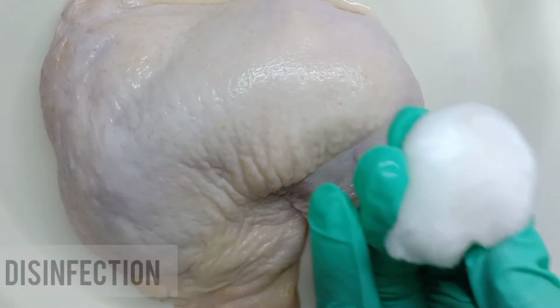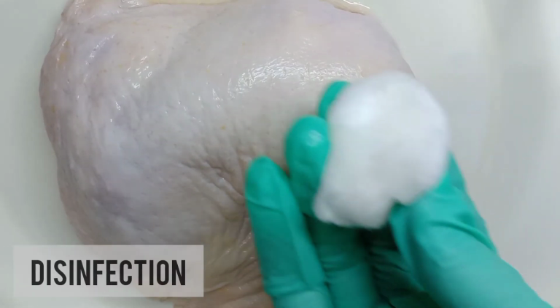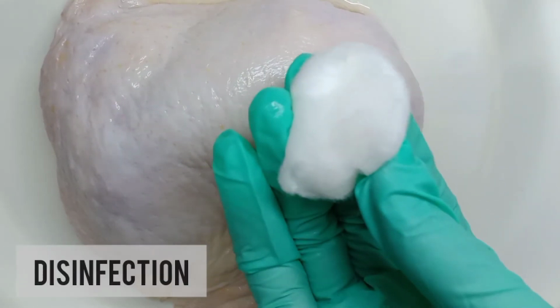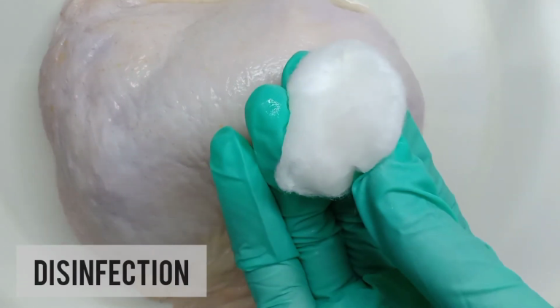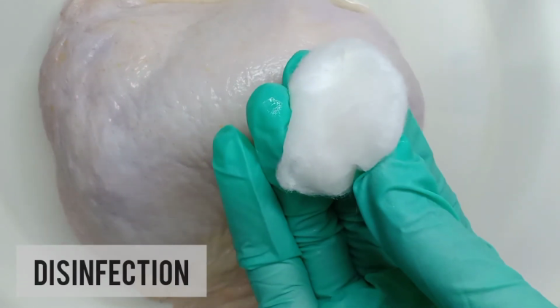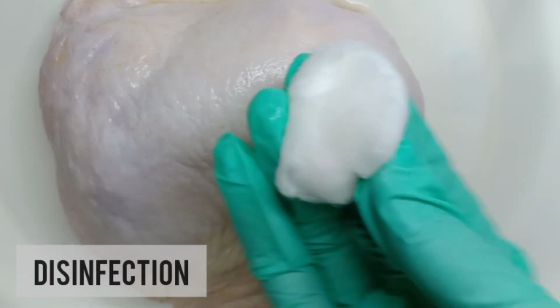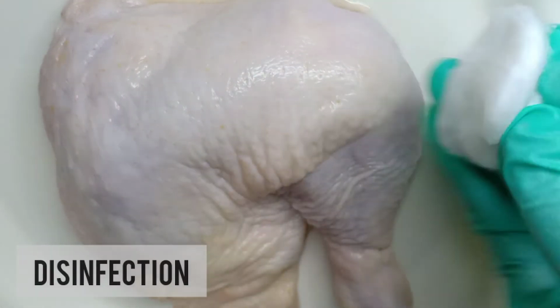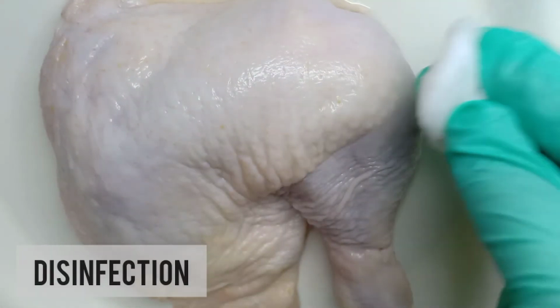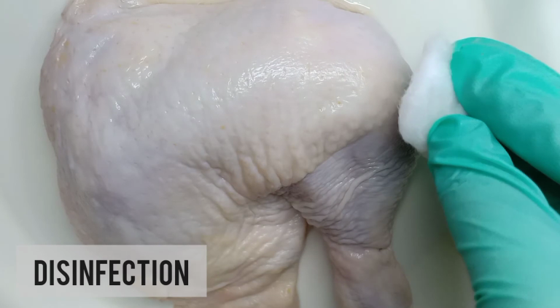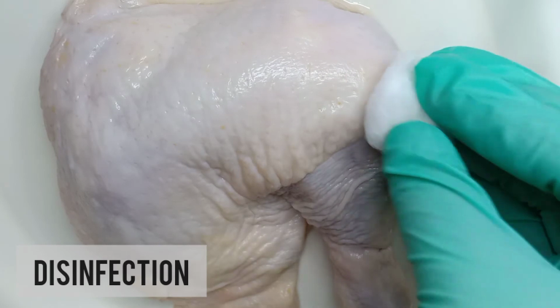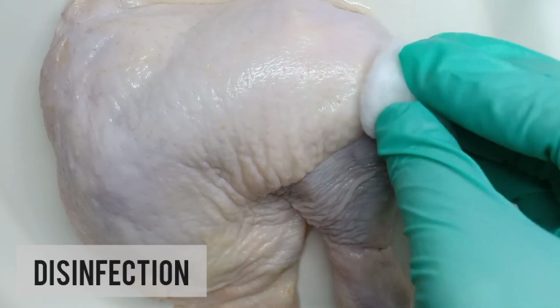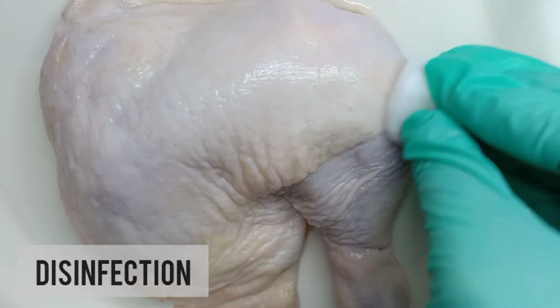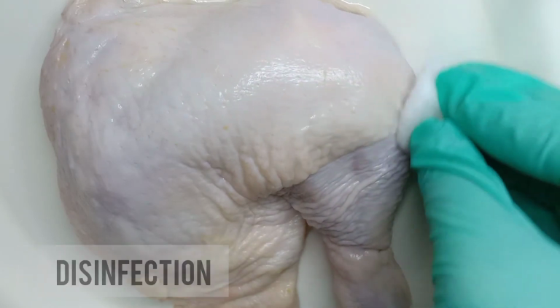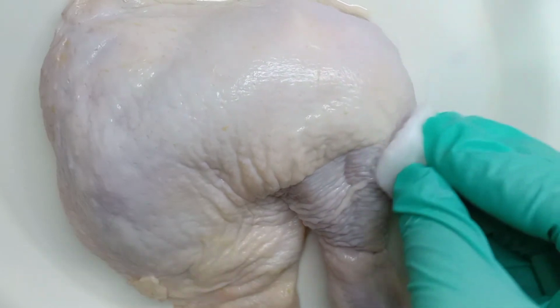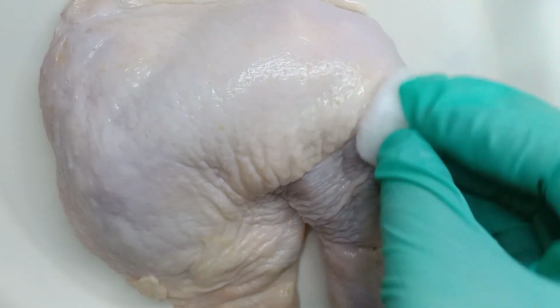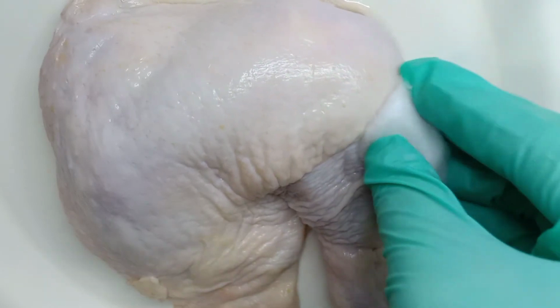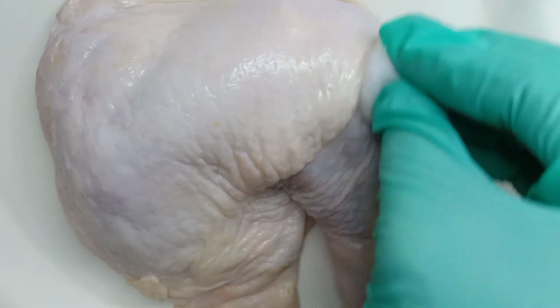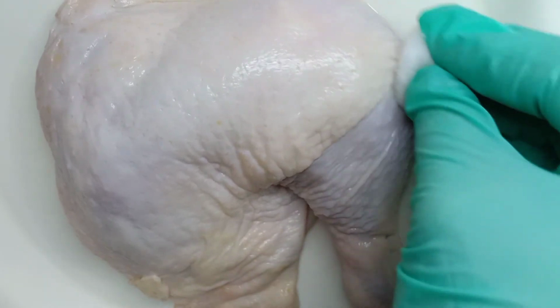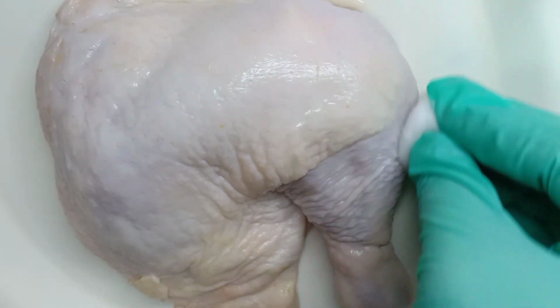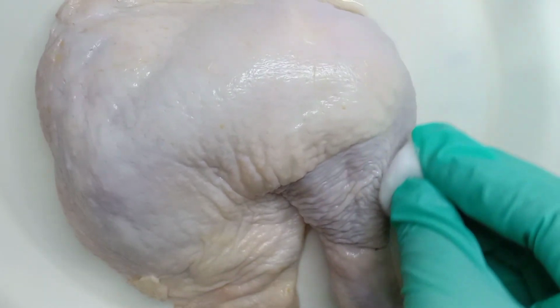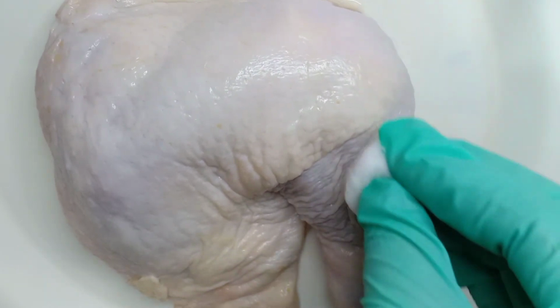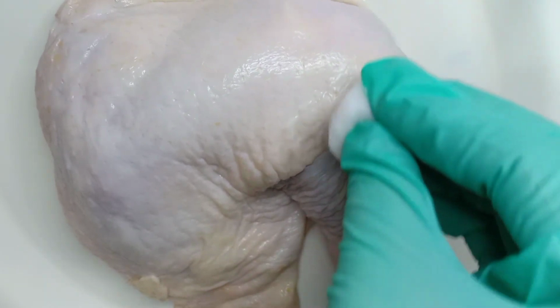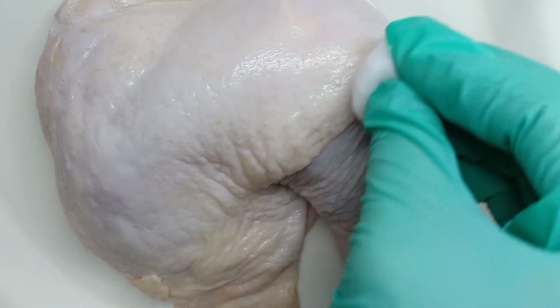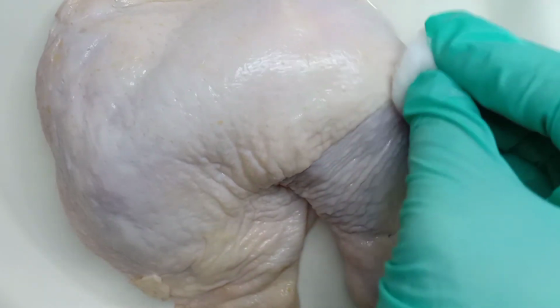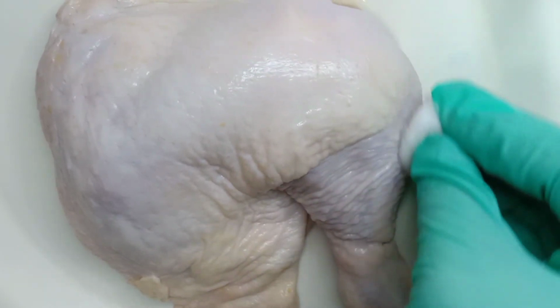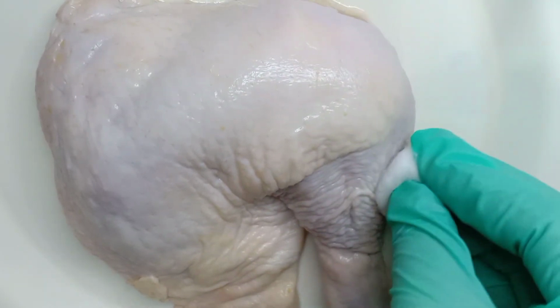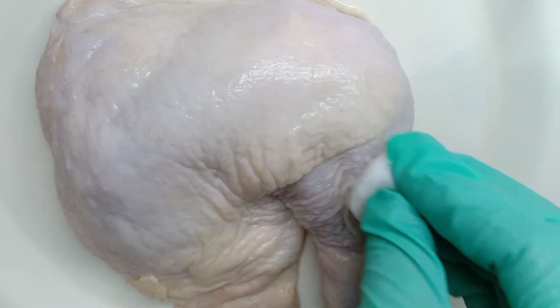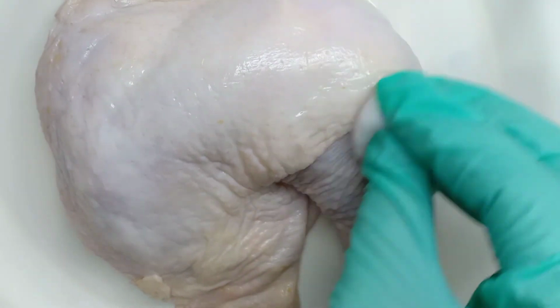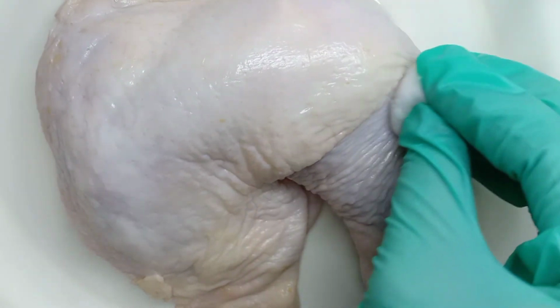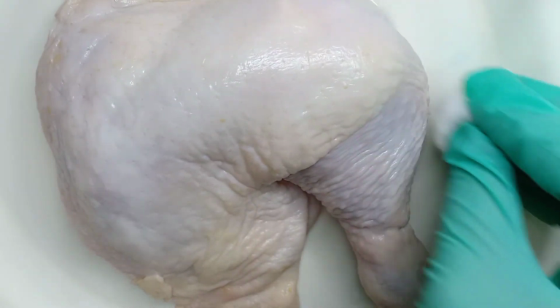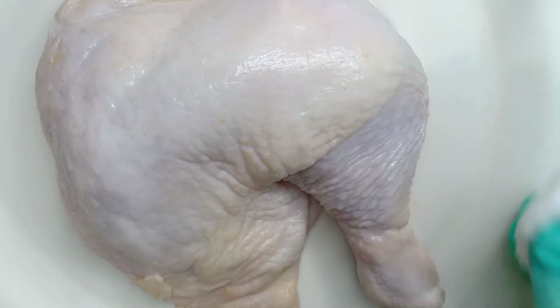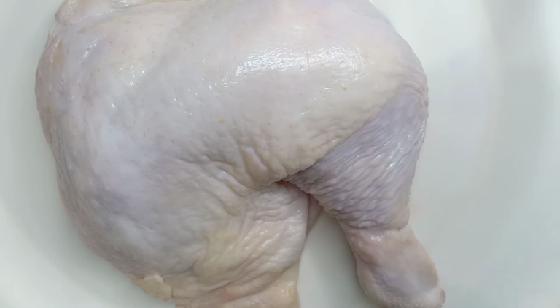With a cotton soaked with alcohol, clean the injection site and allow it to dry.